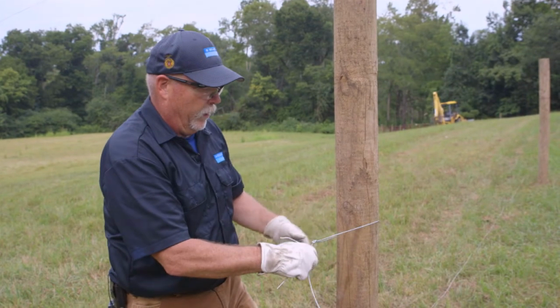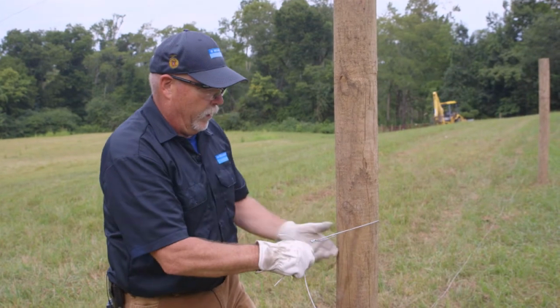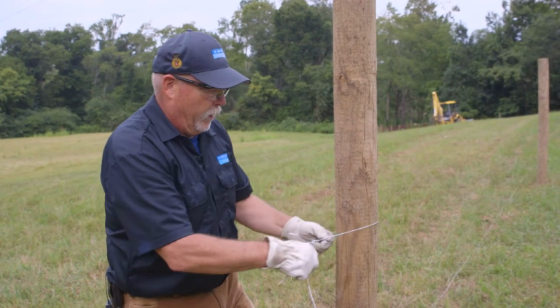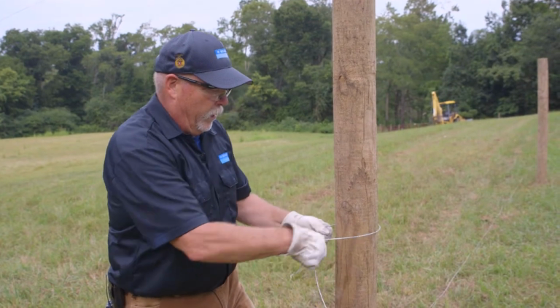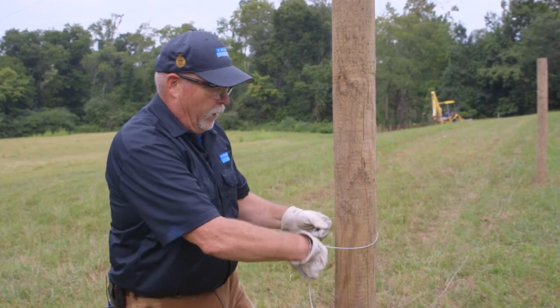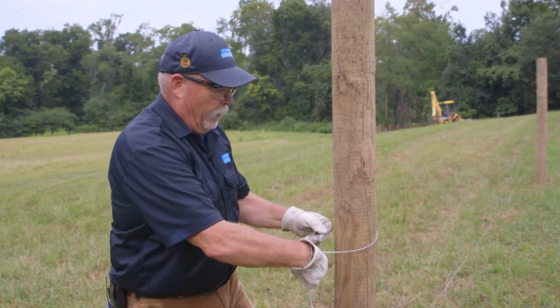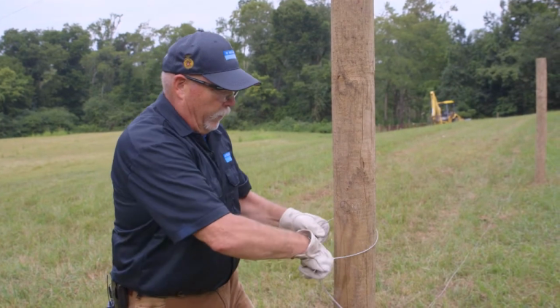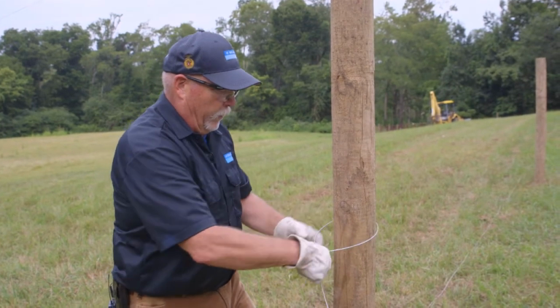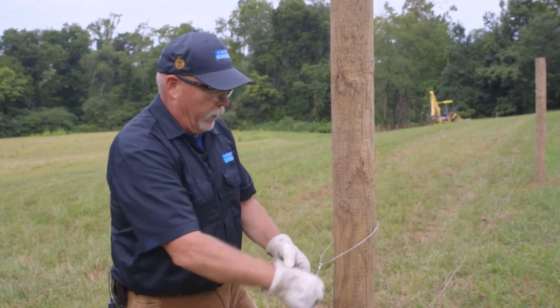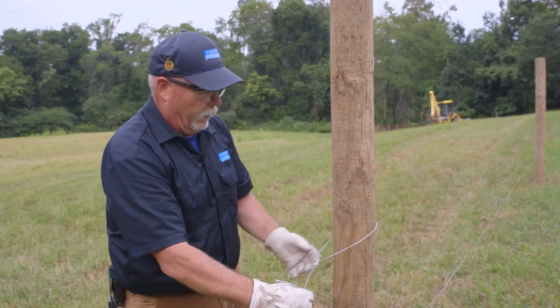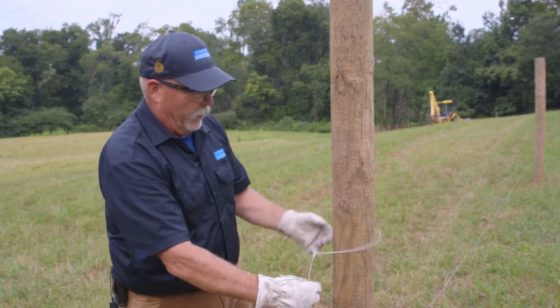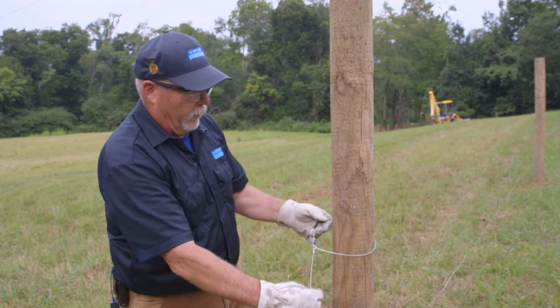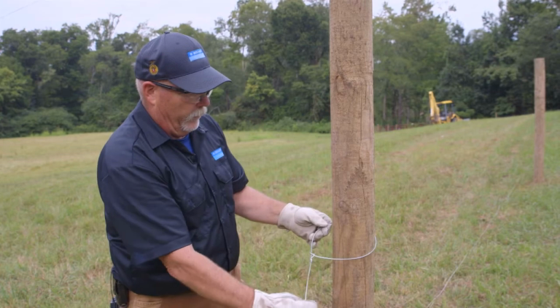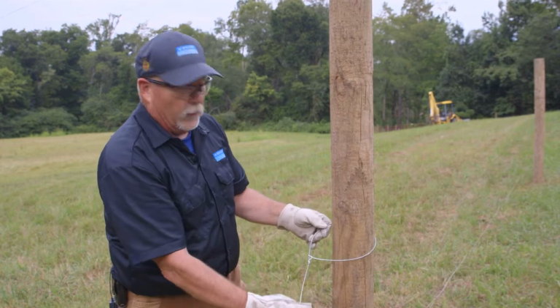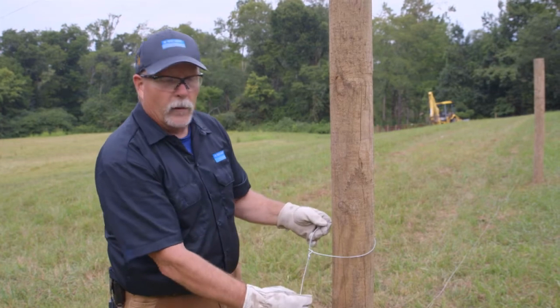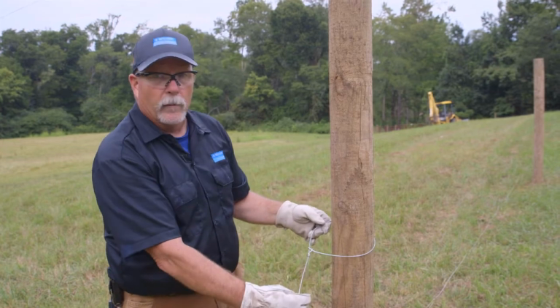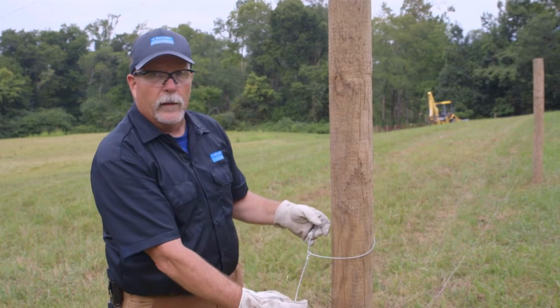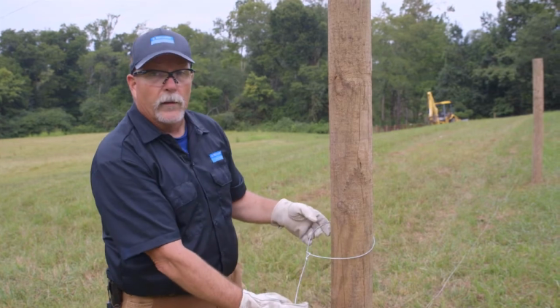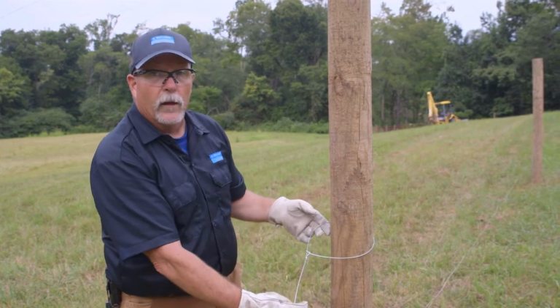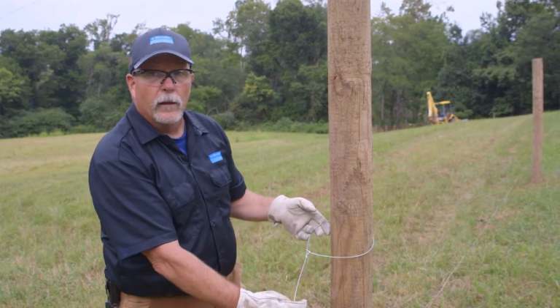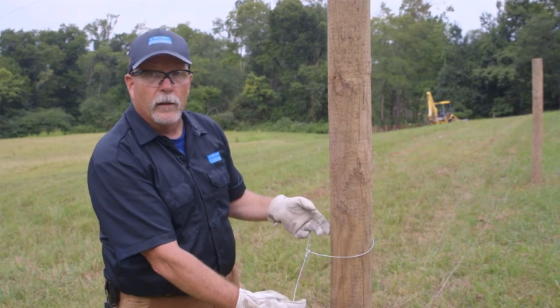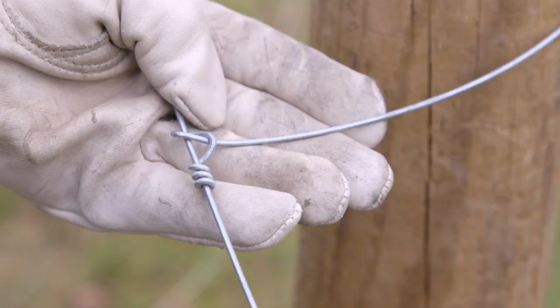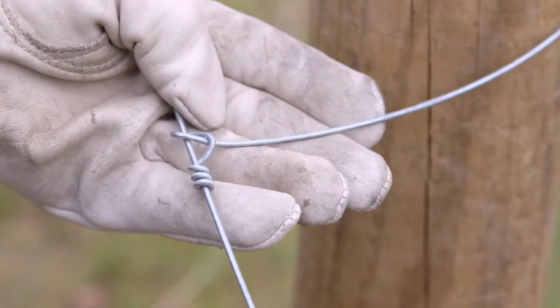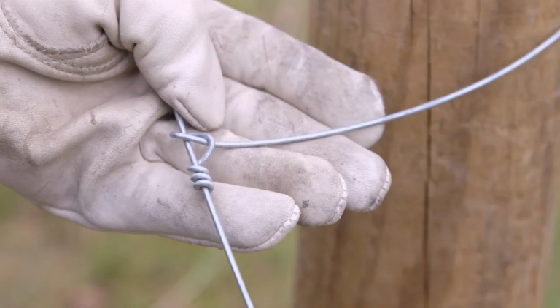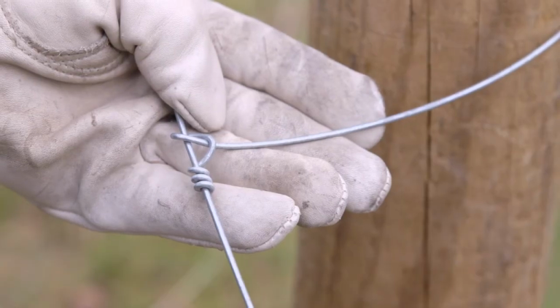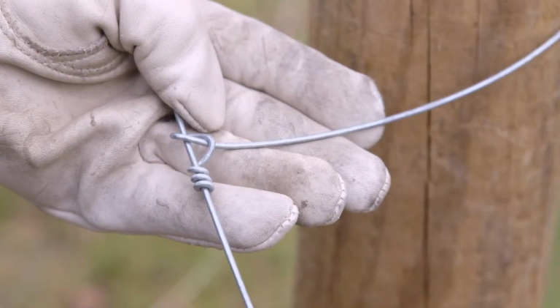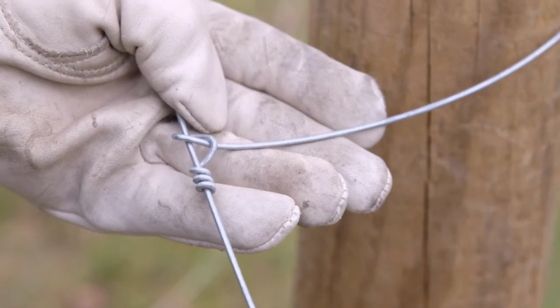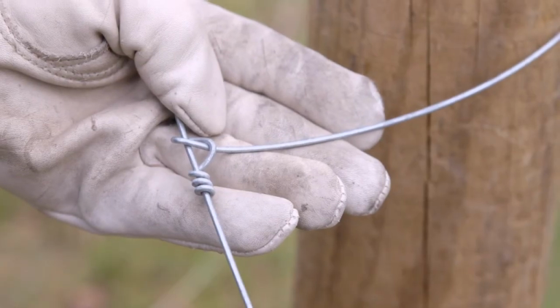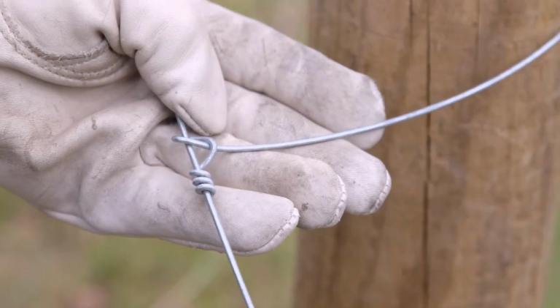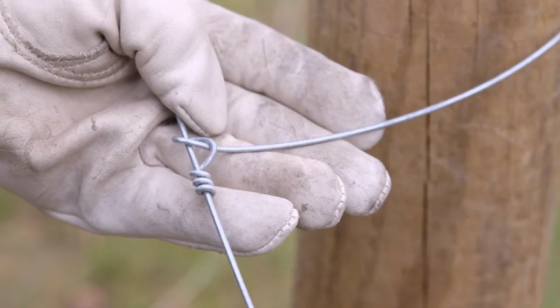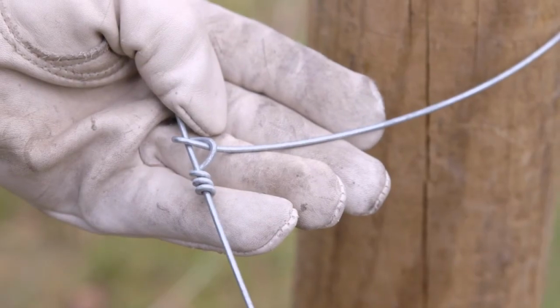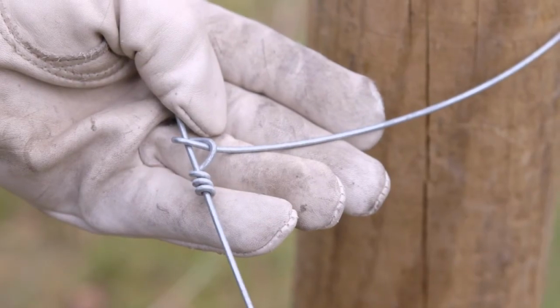If the wire does not break, cut it with your pliers. This may take some practice to perfect.